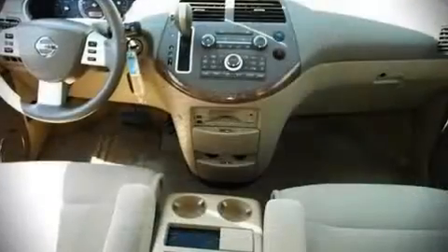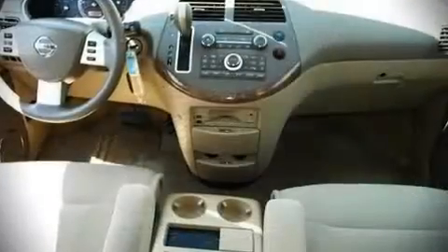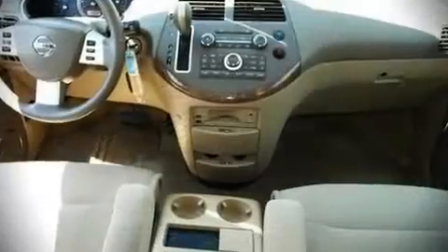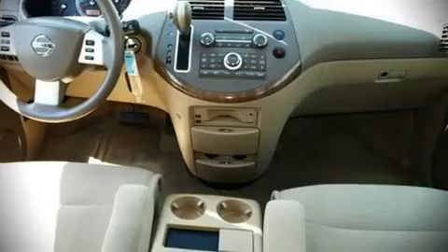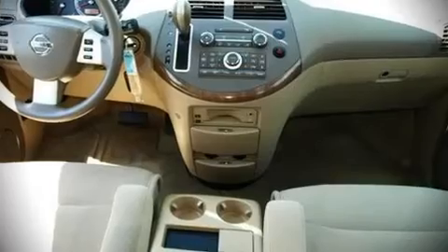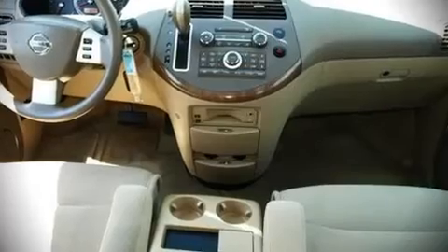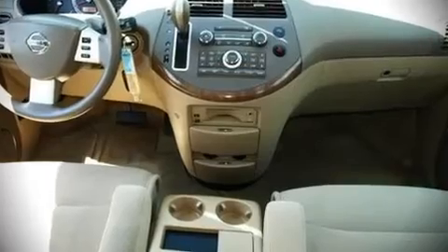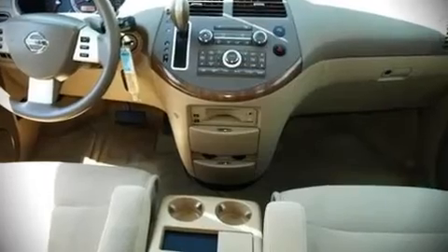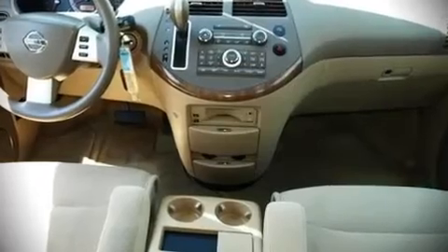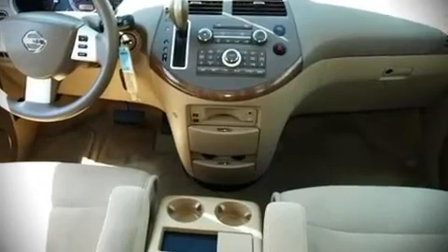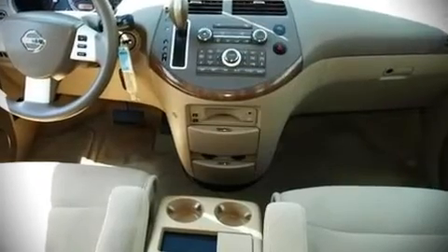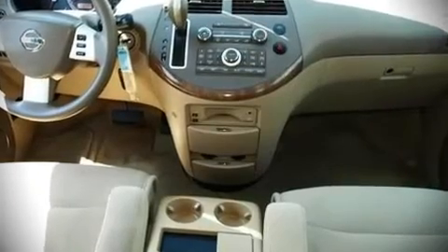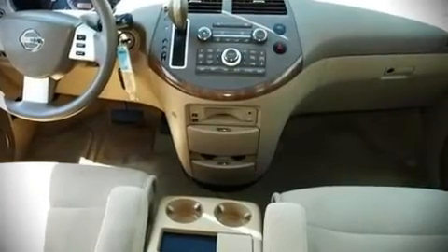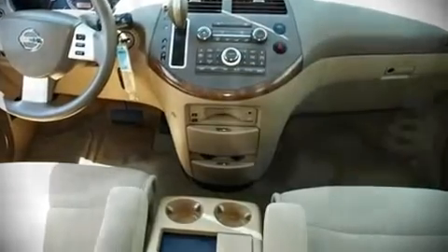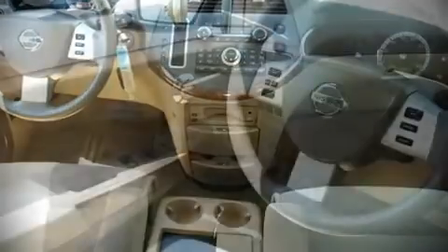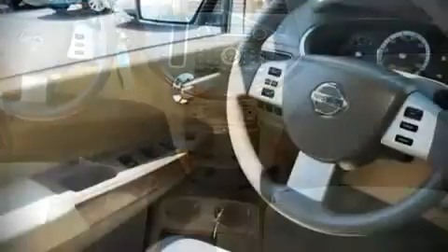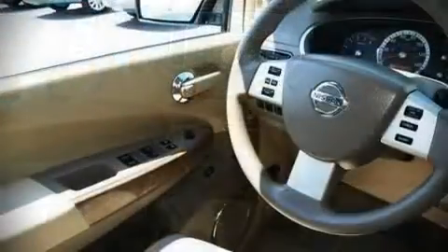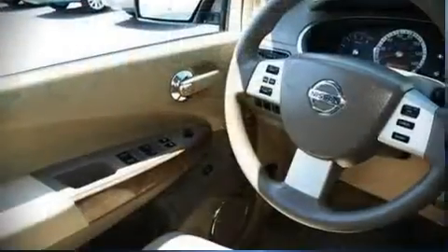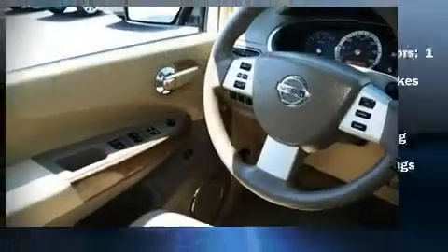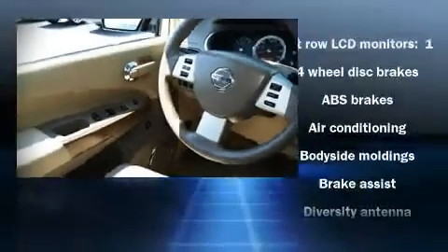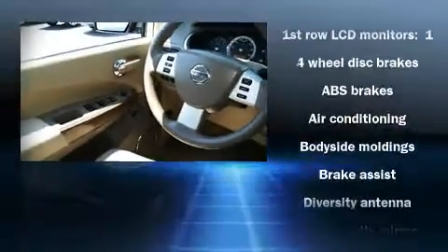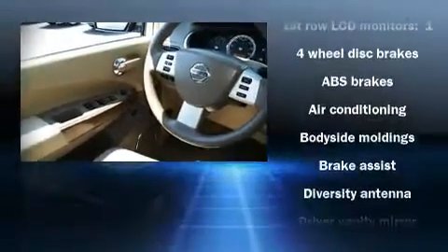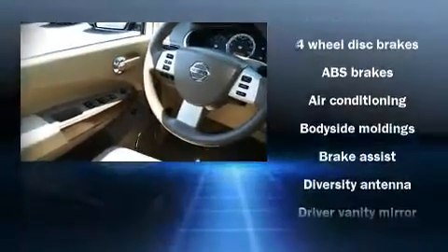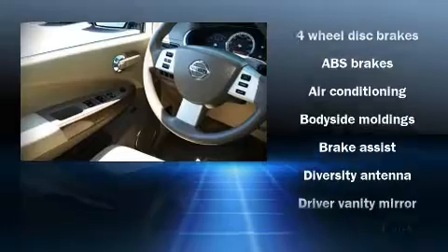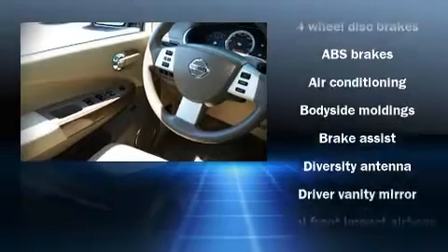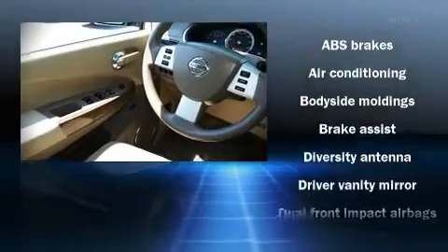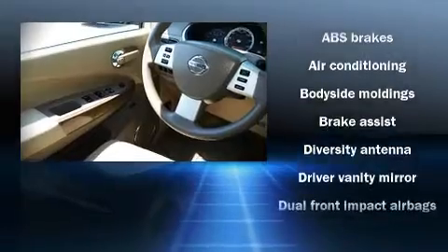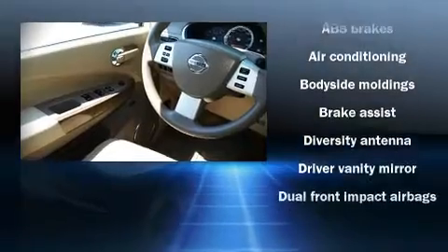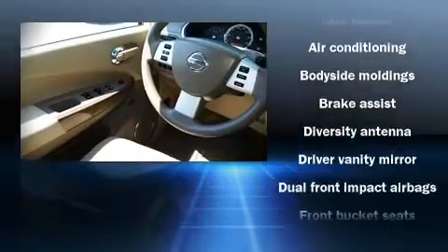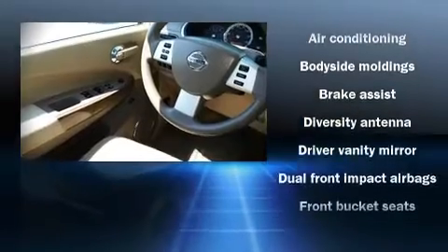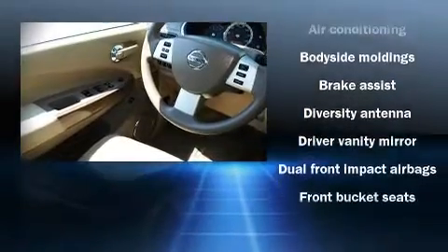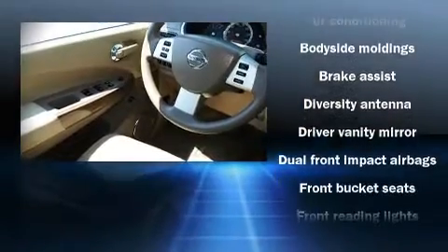Audio features include a CD player with AM-FM radio, and eight speakers enhancing the audio experience throughout the interior.